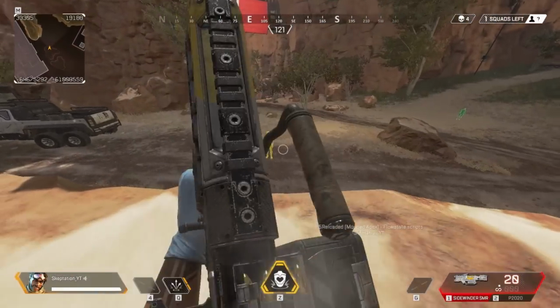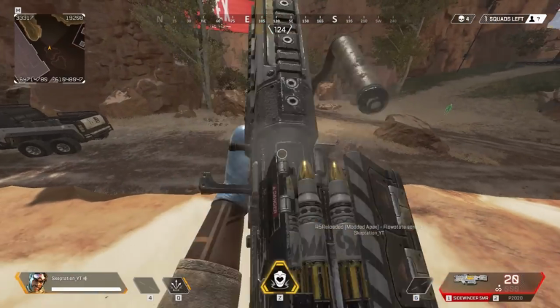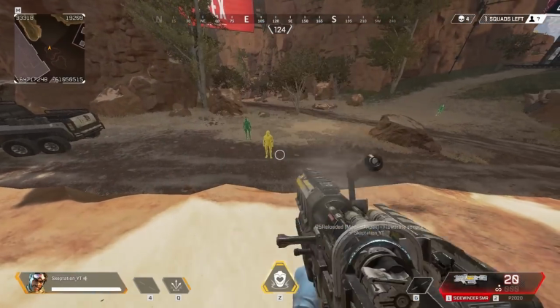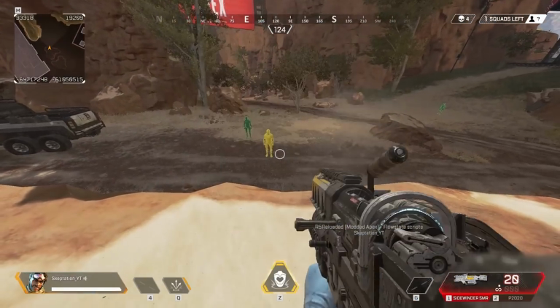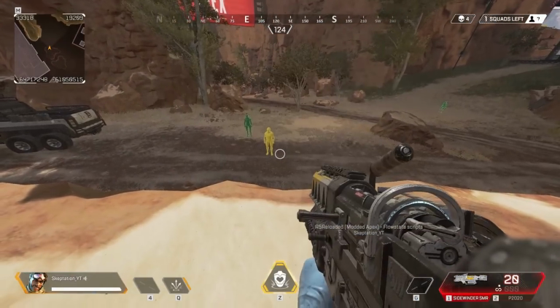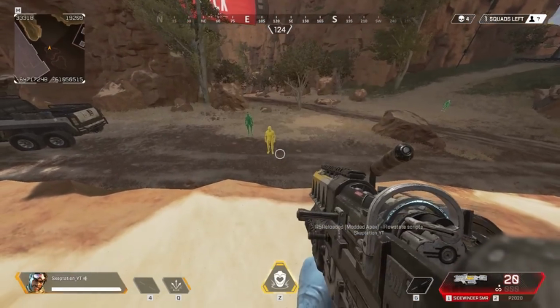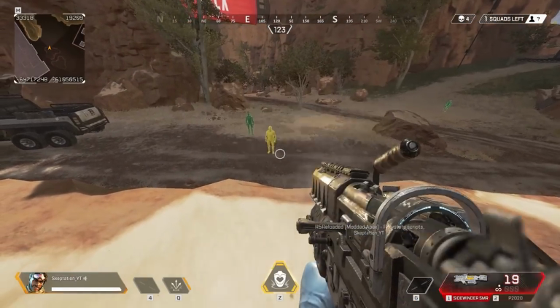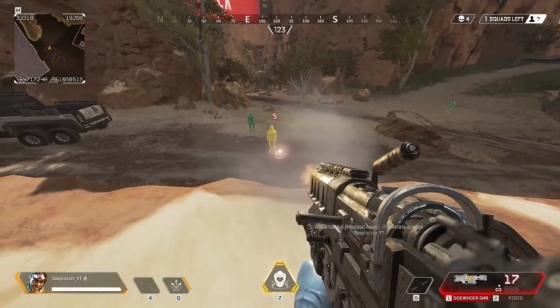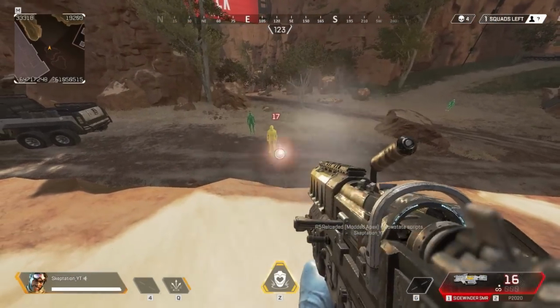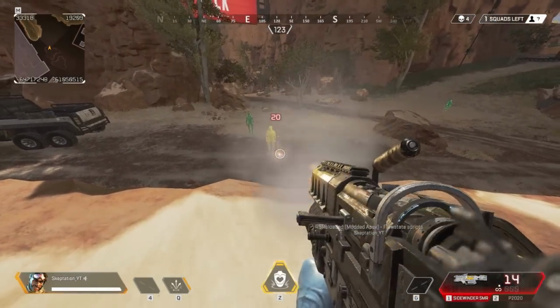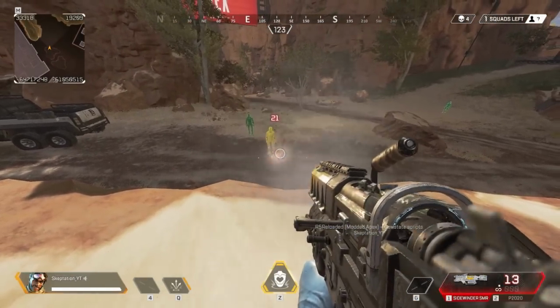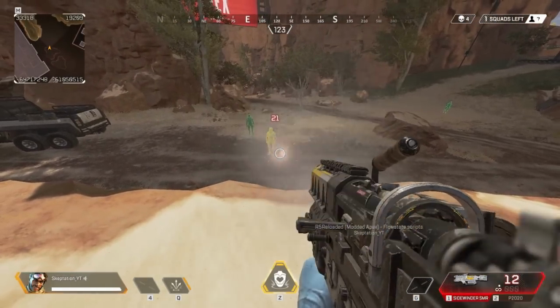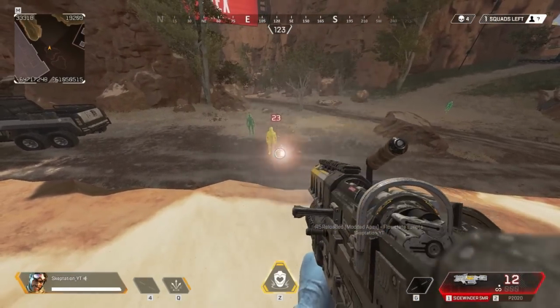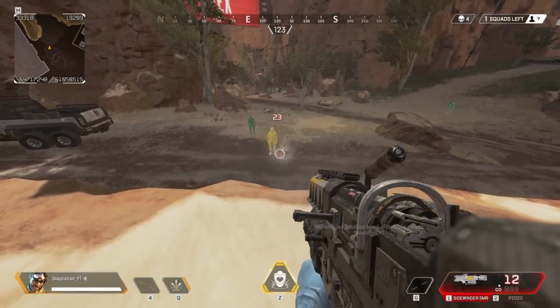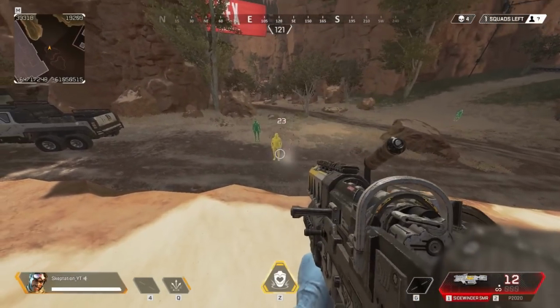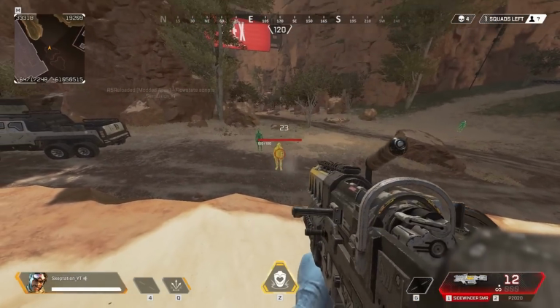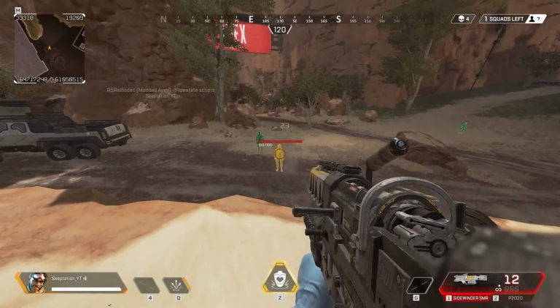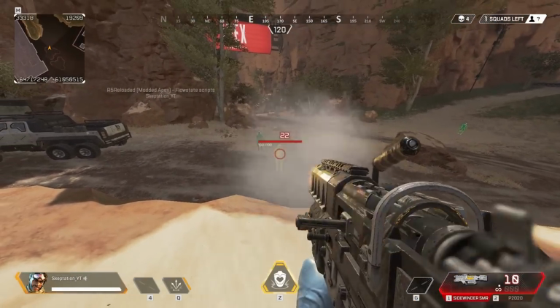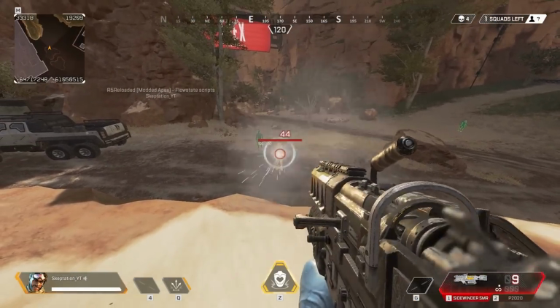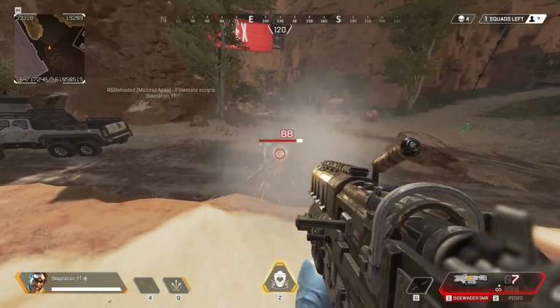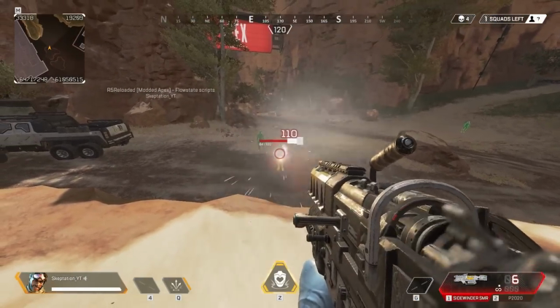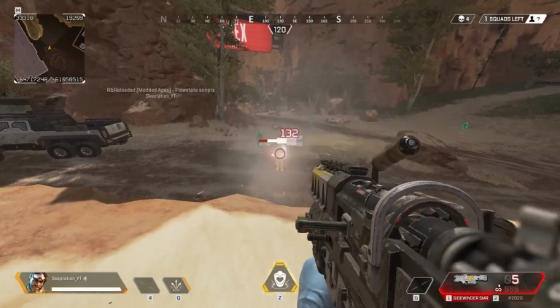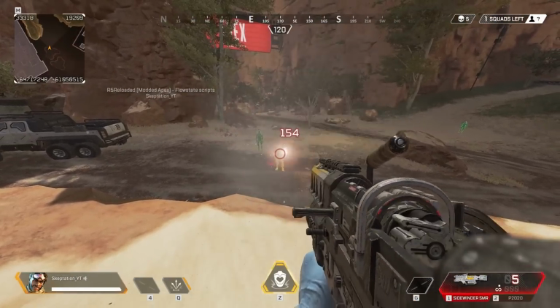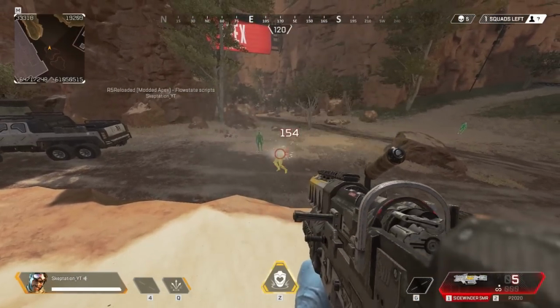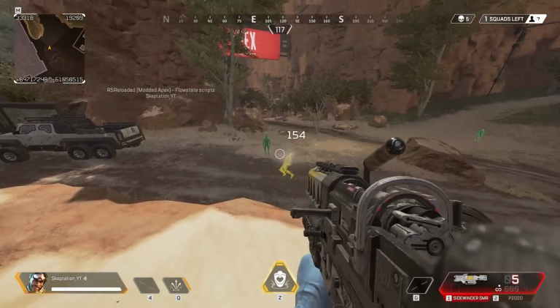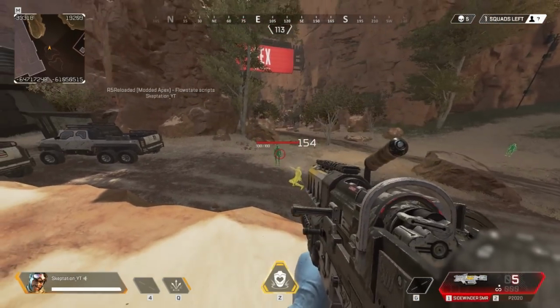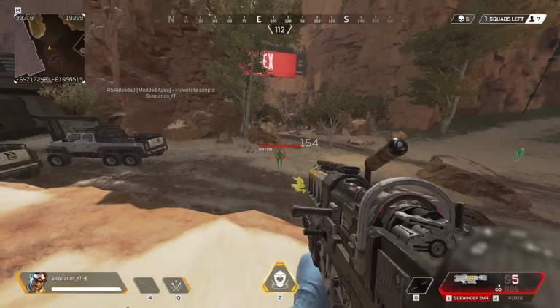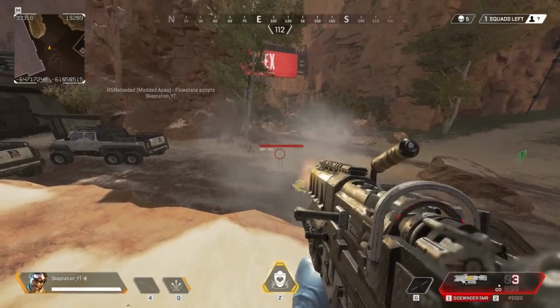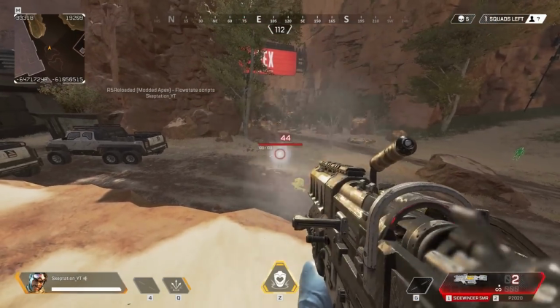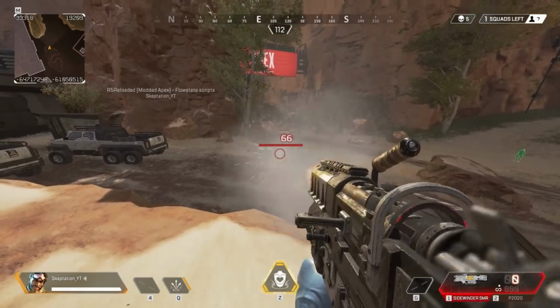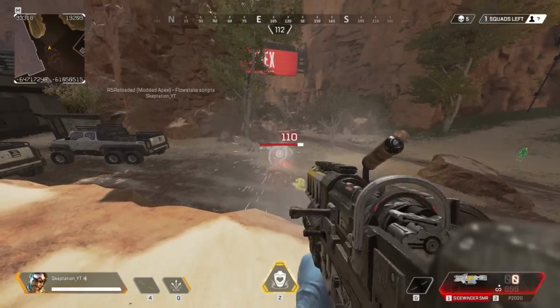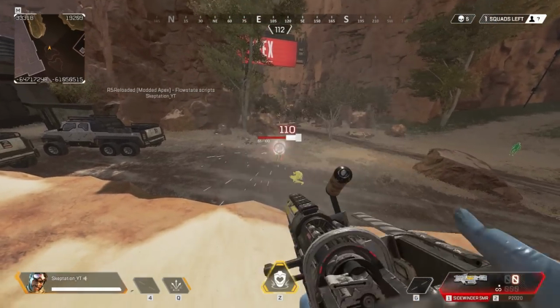The Micro Missiles have small amounts of splash damage, but it's far more effective if you hit them directly.